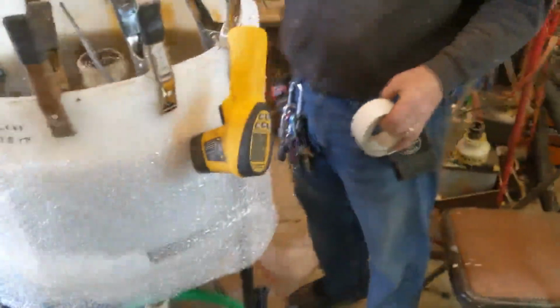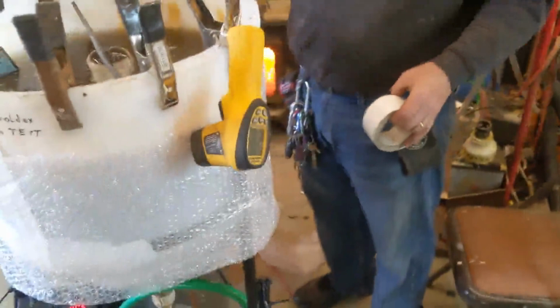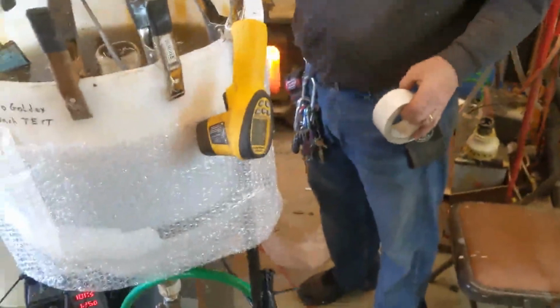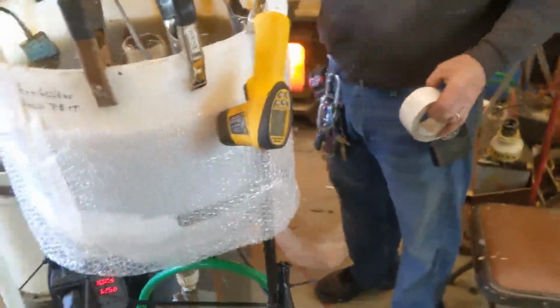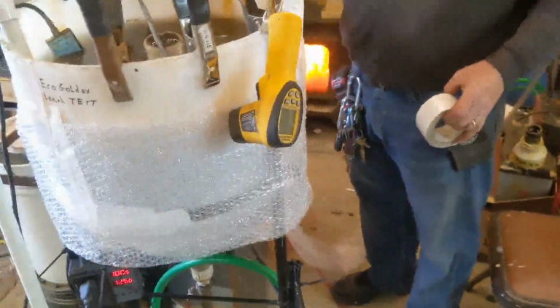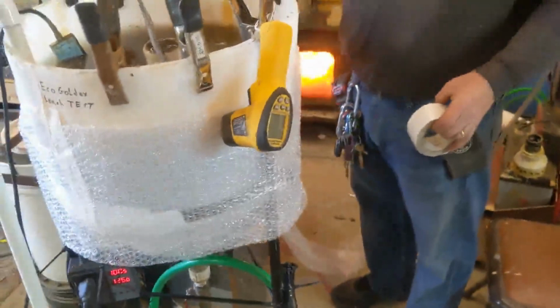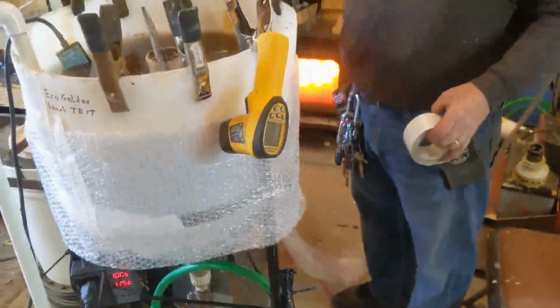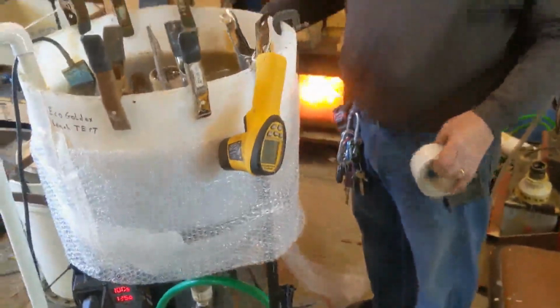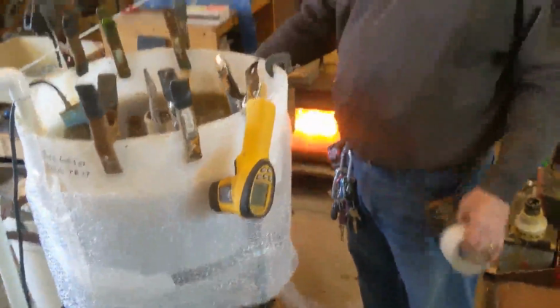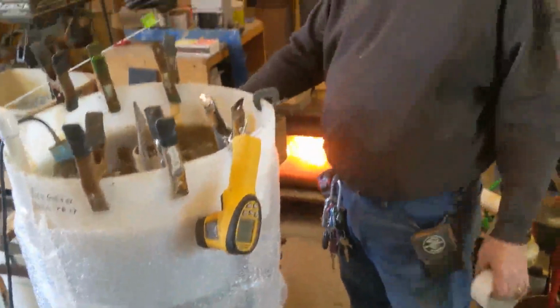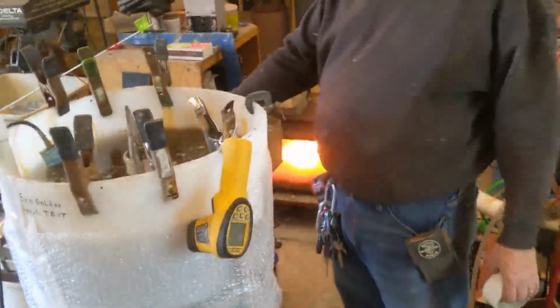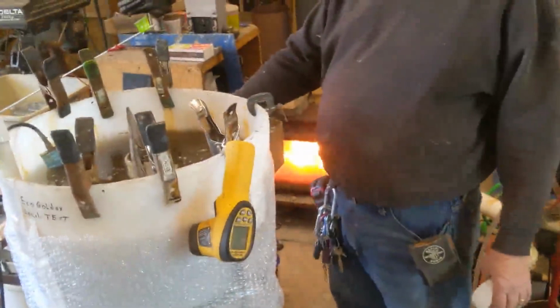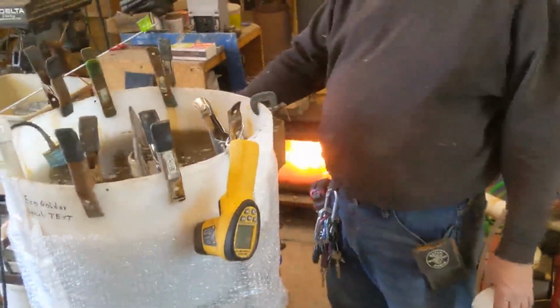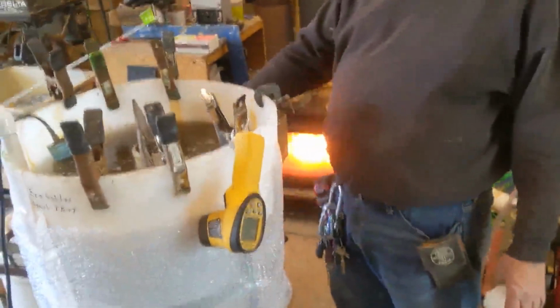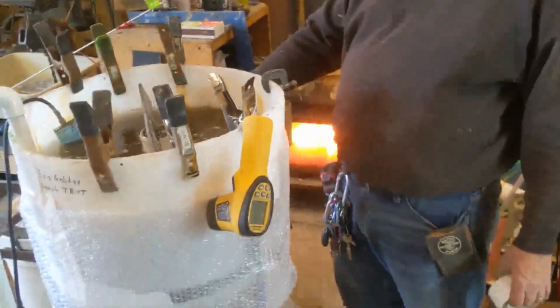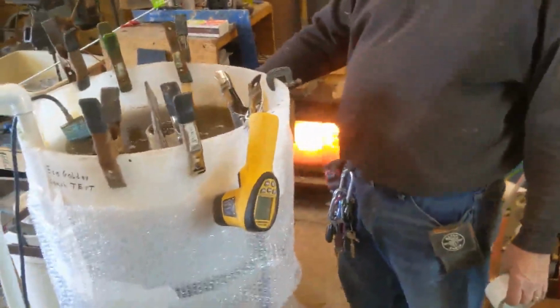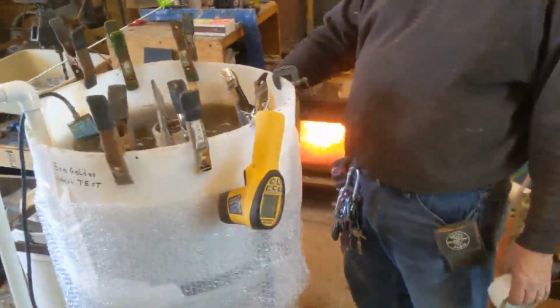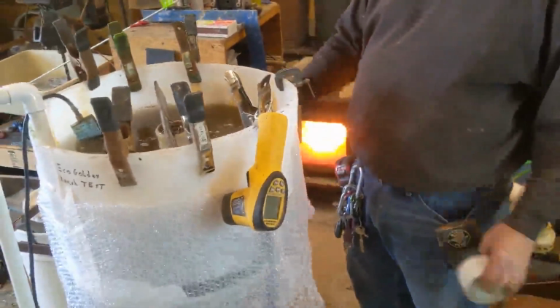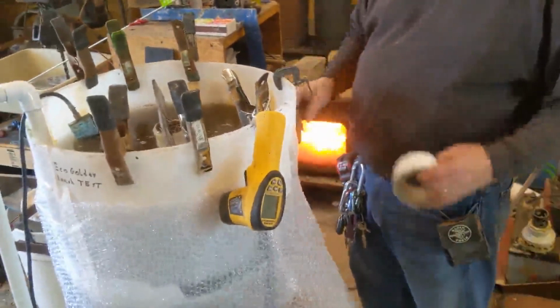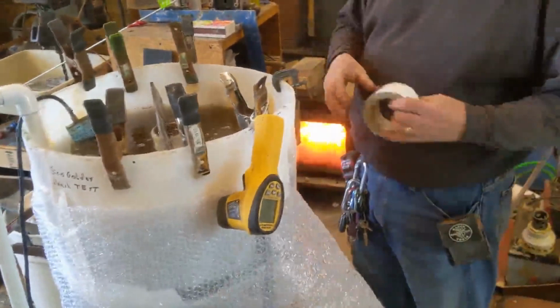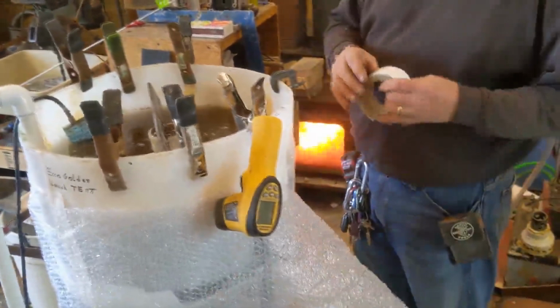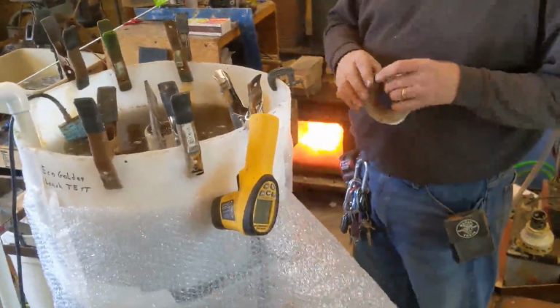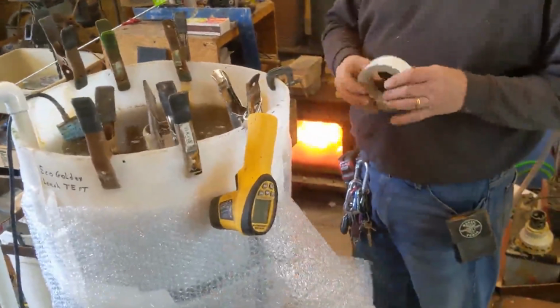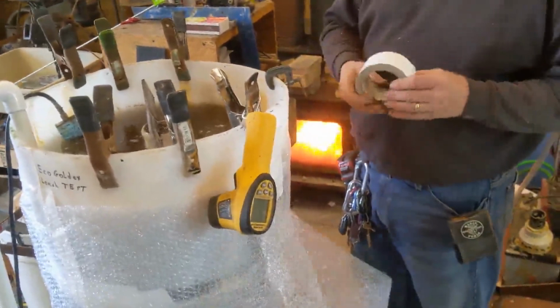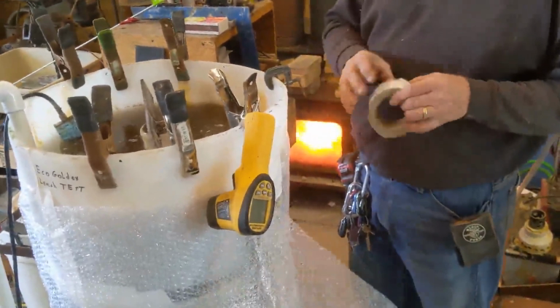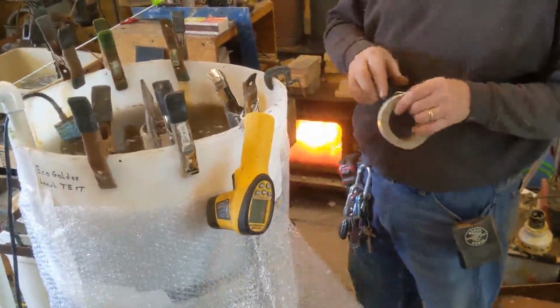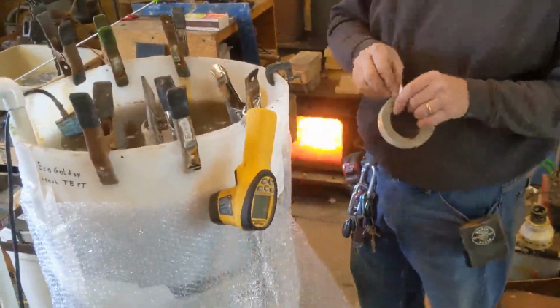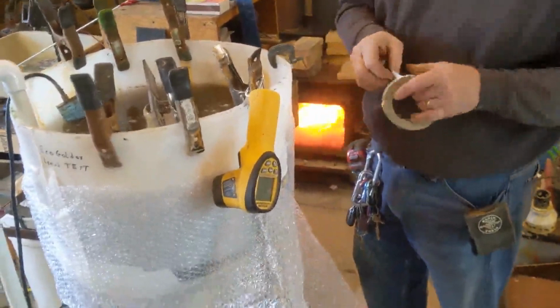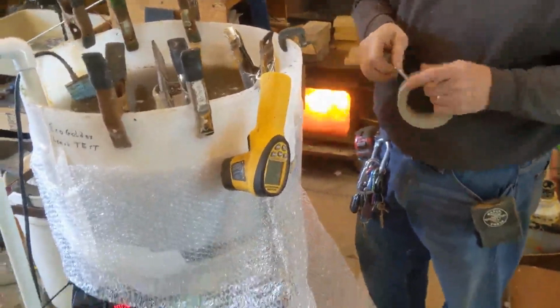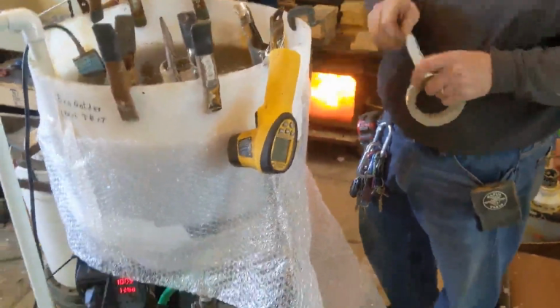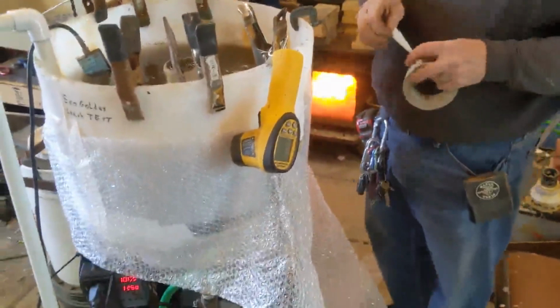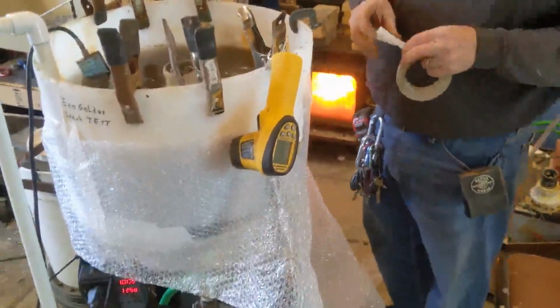Here we are wrapping bubble wrap insulation around the leach tank.